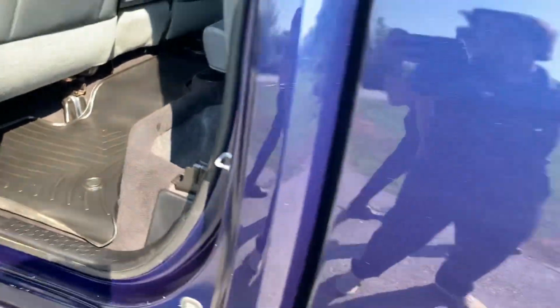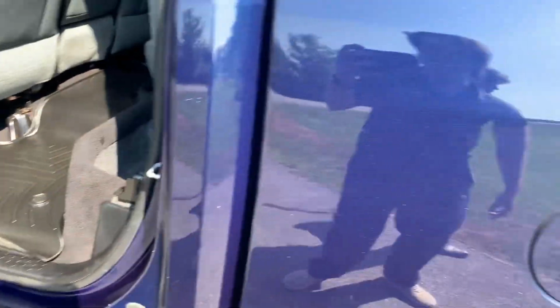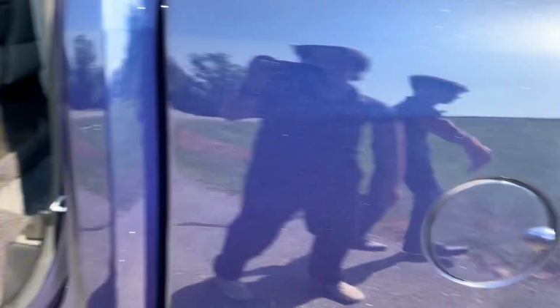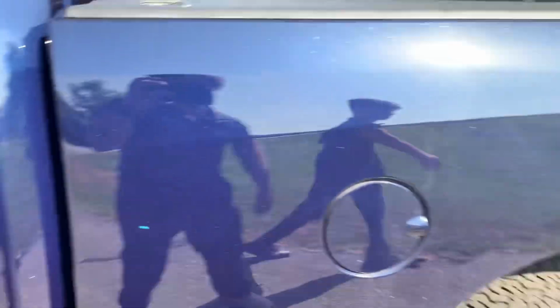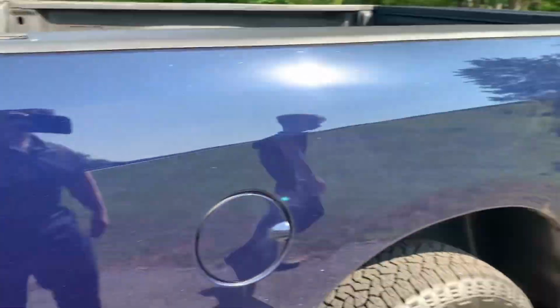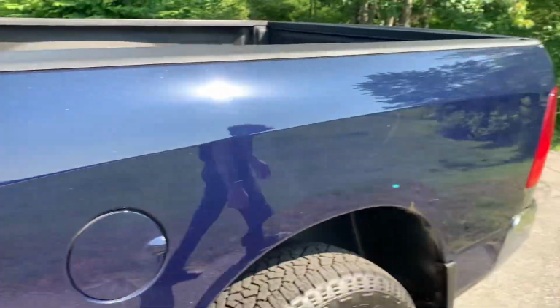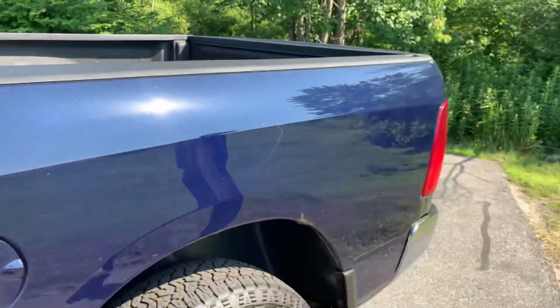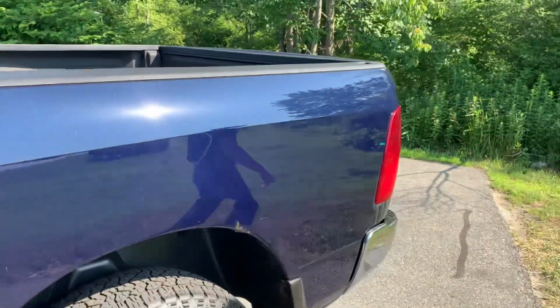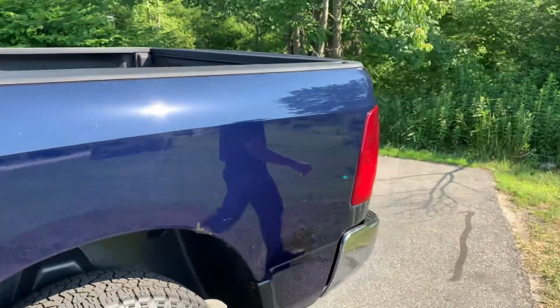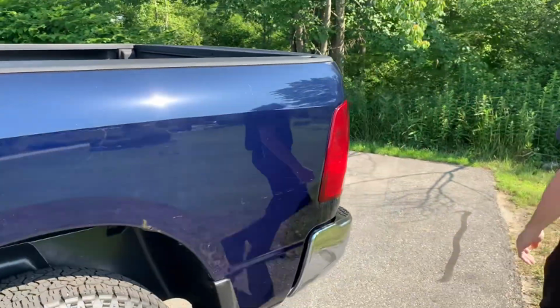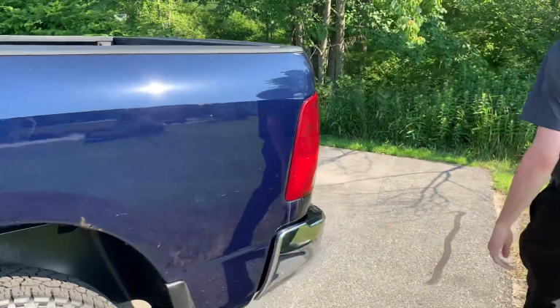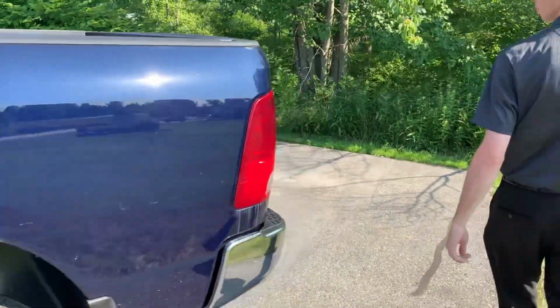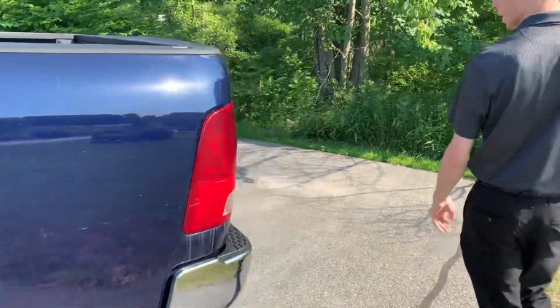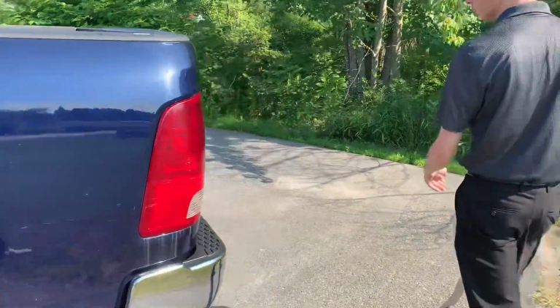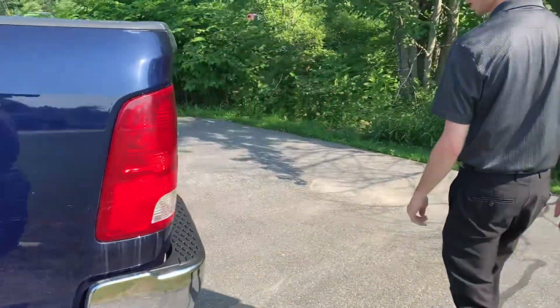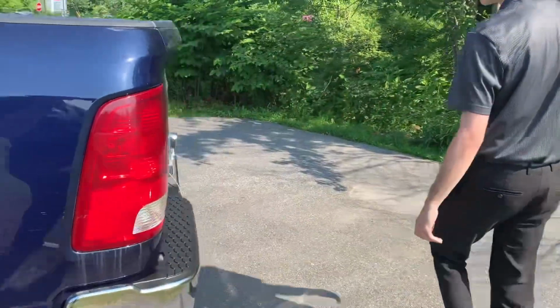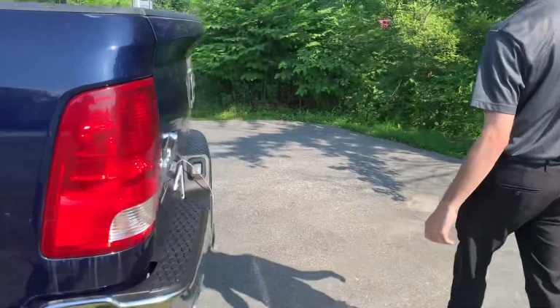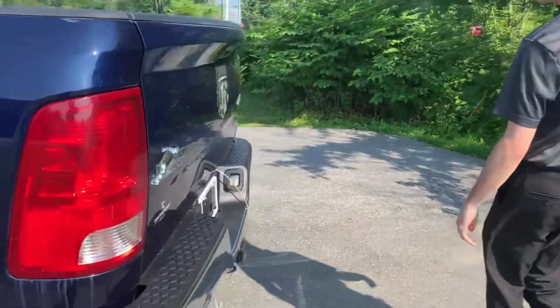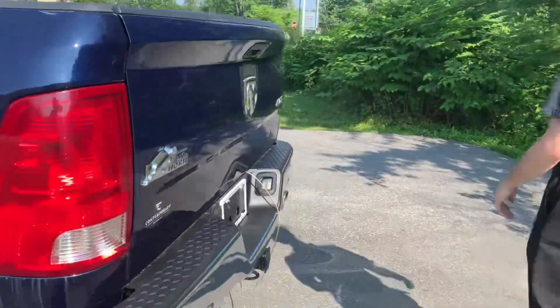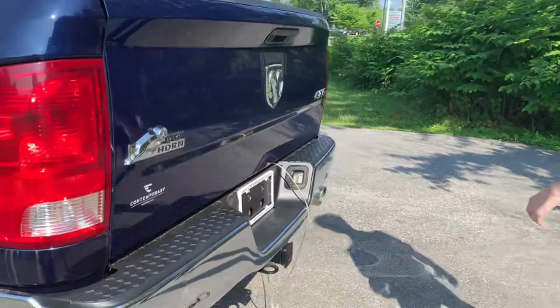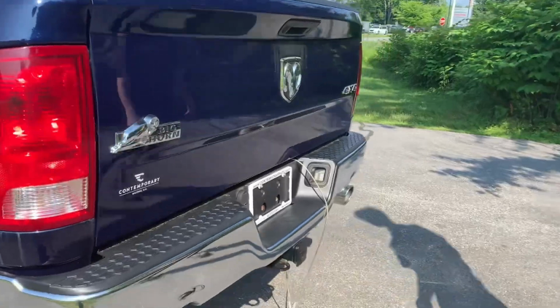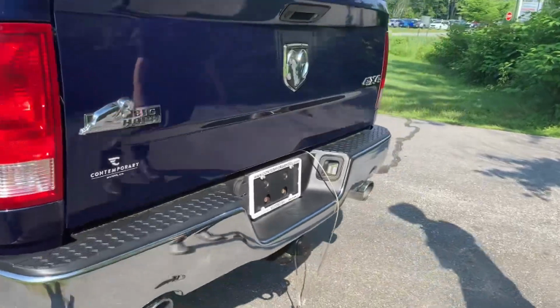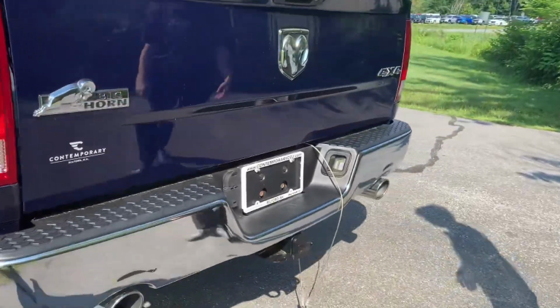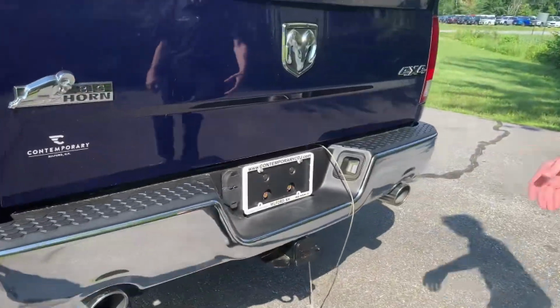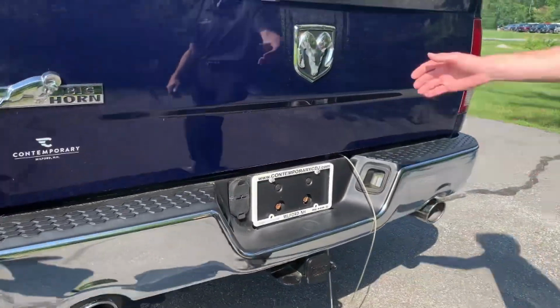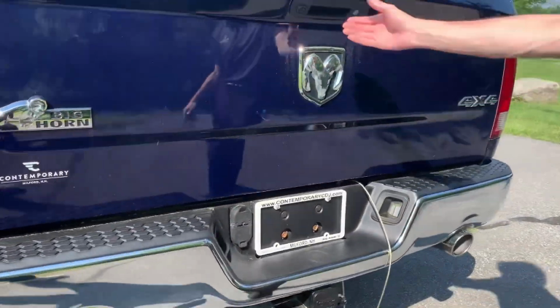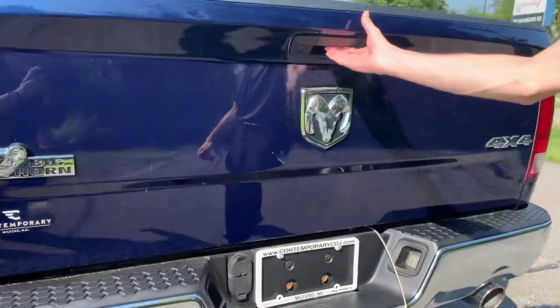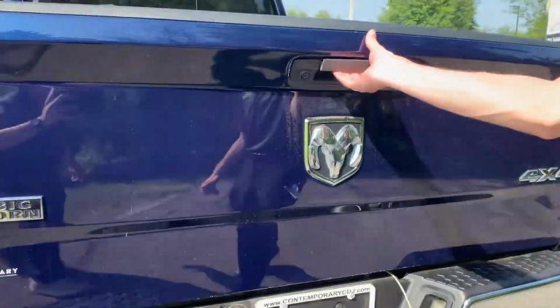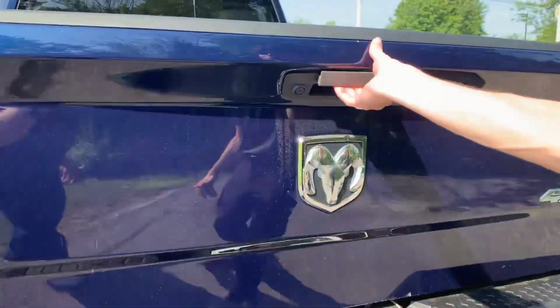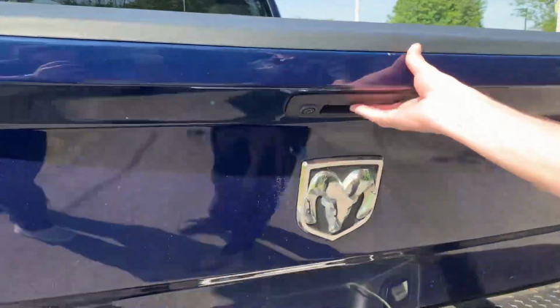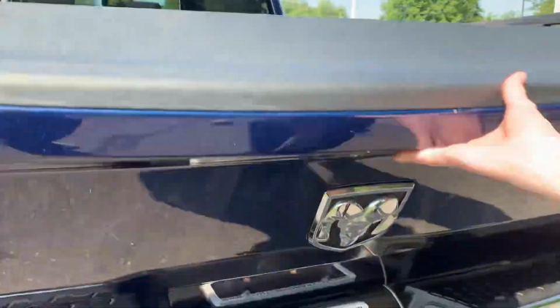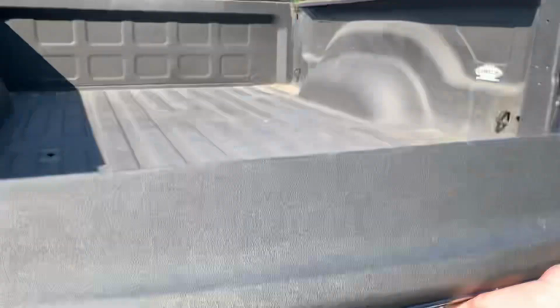Come around to the back. You've got a backup camera, dual exhaust, and you've got the bedliner bed.